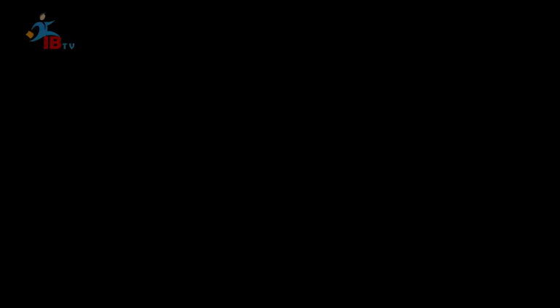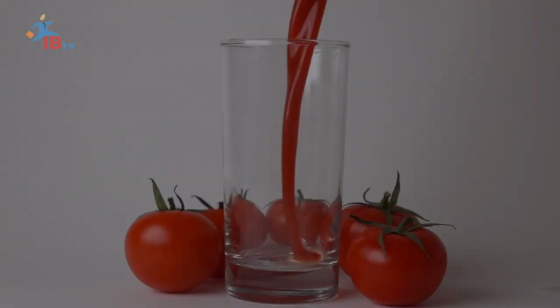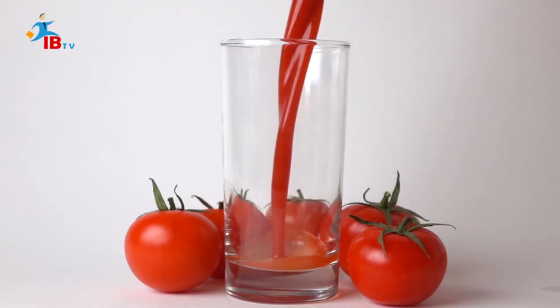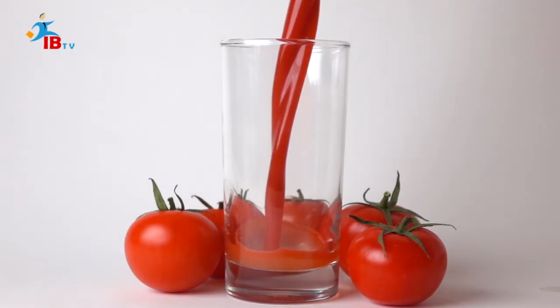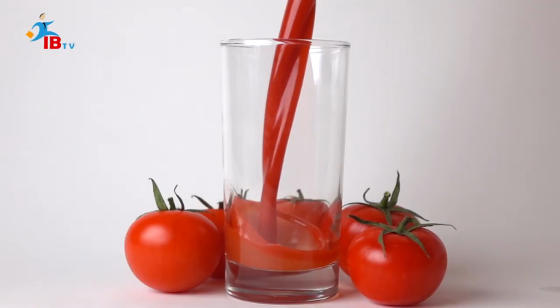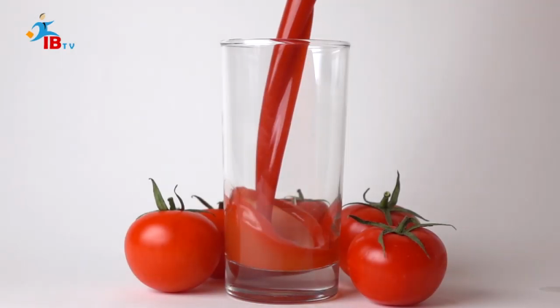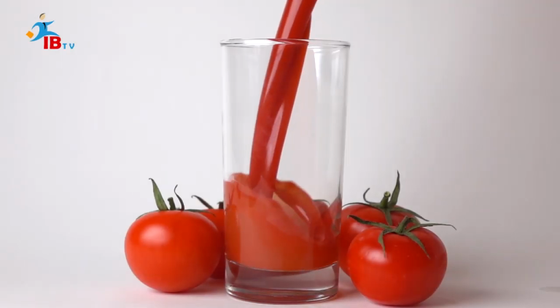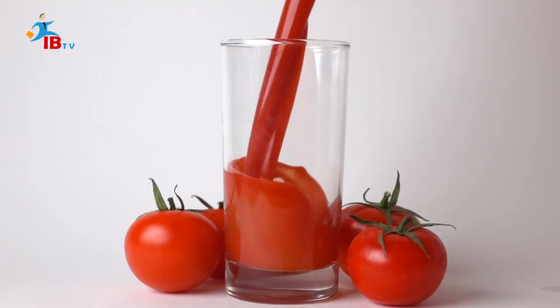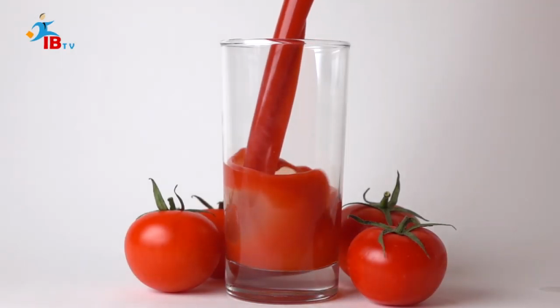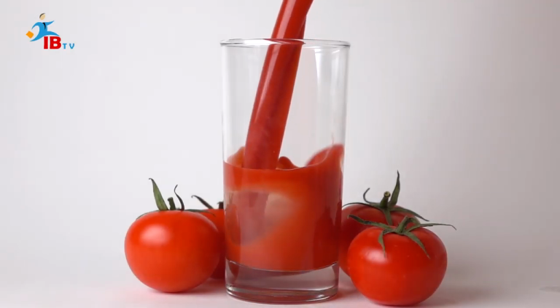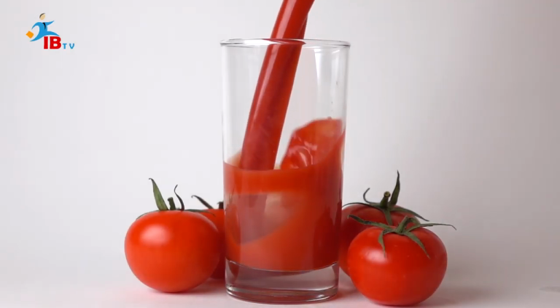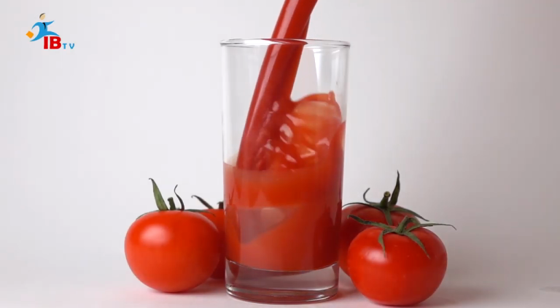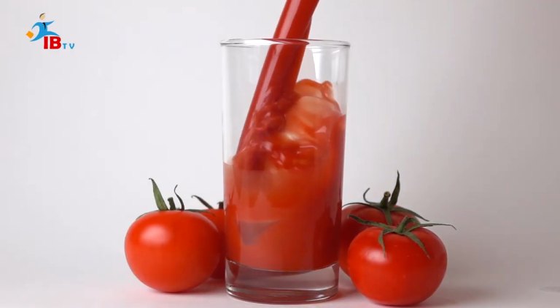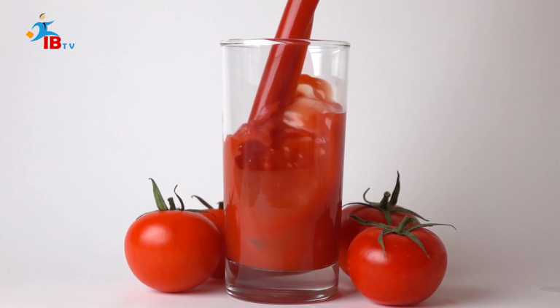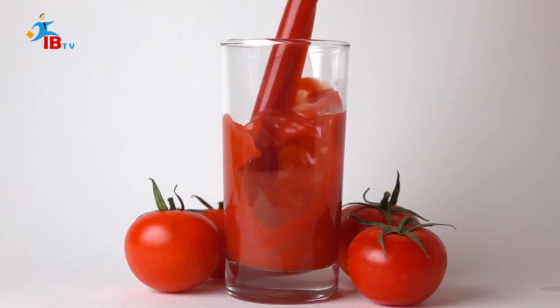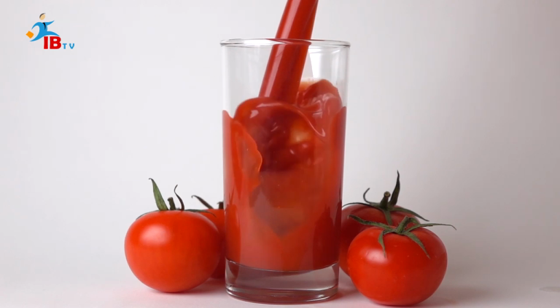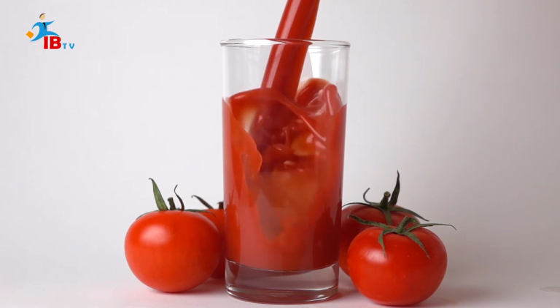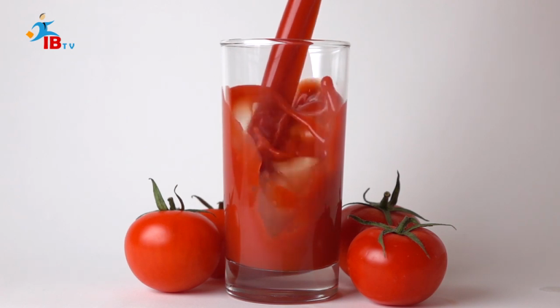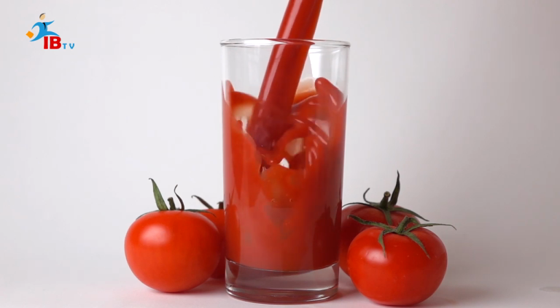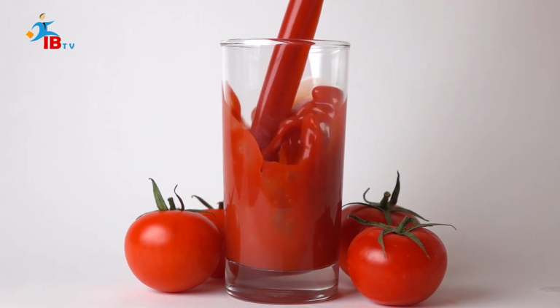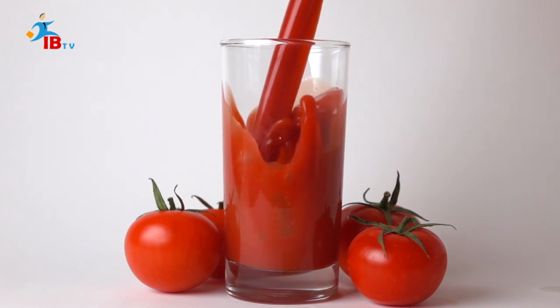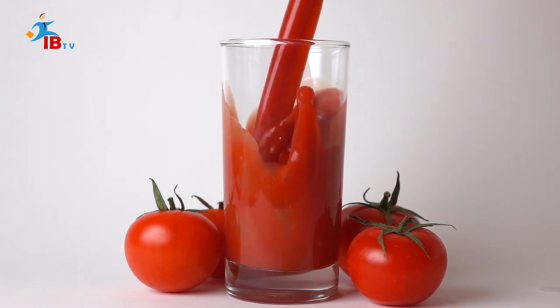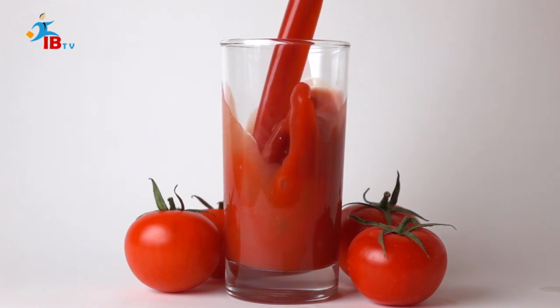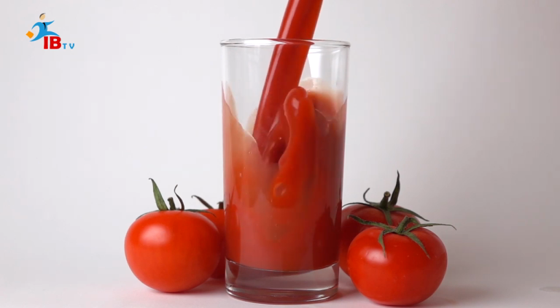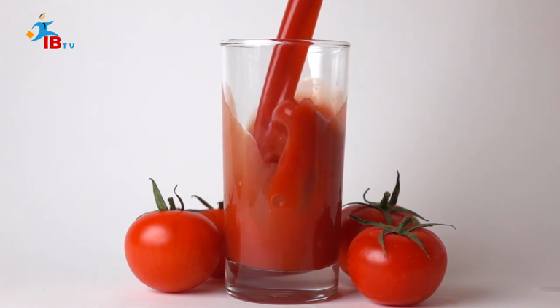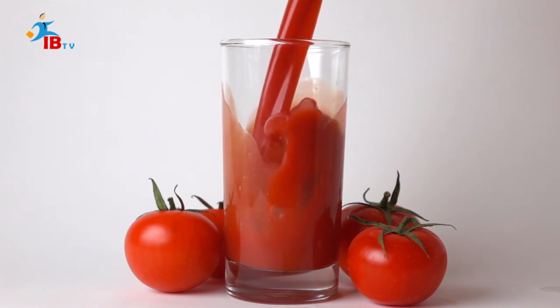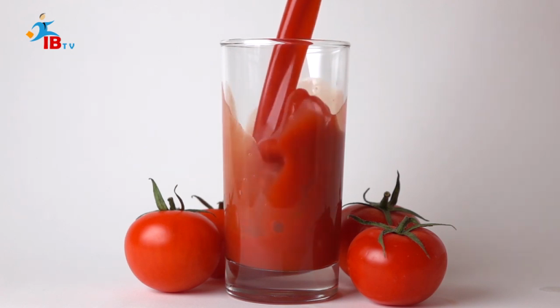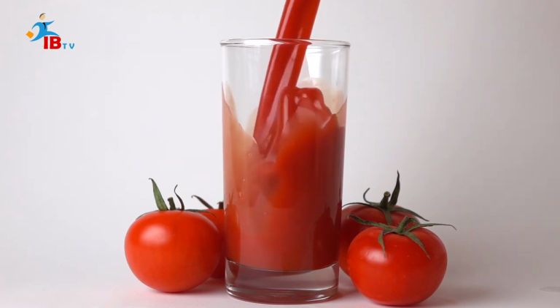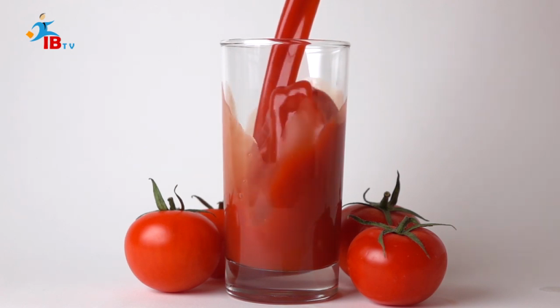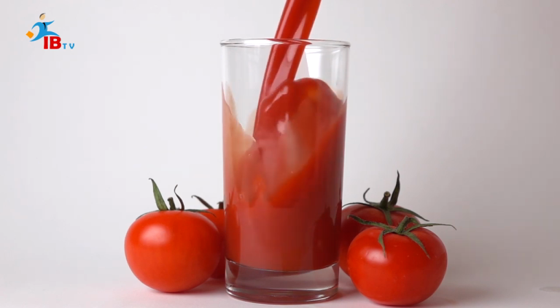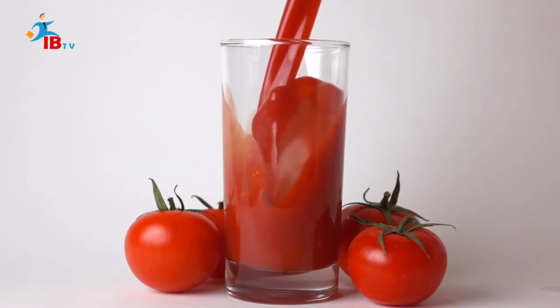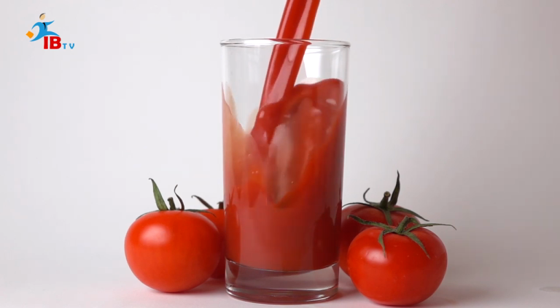Hello friends, welcome back to our channel. Today we will learn how to prepare tomato juice.